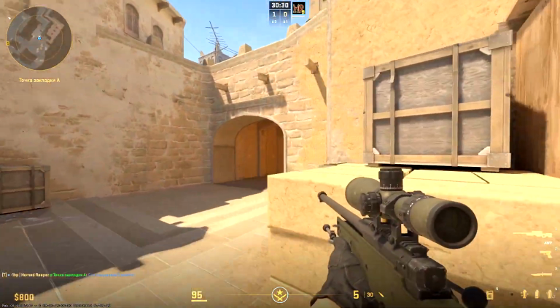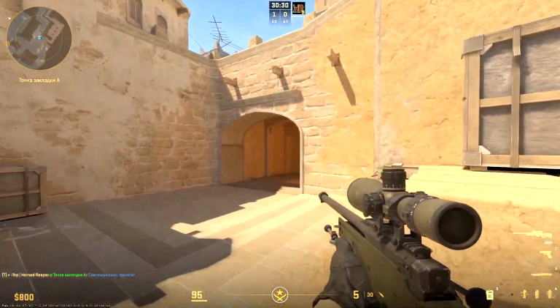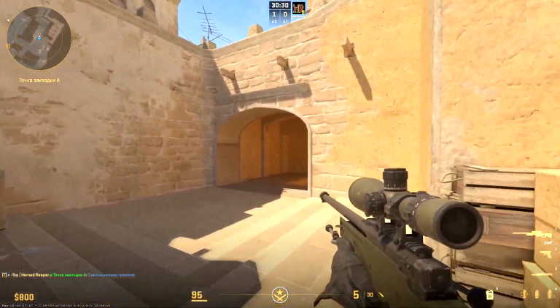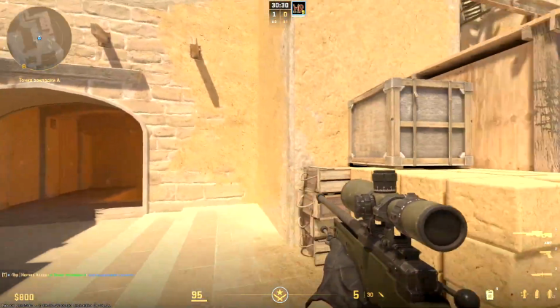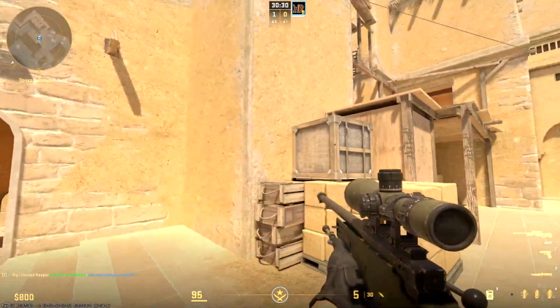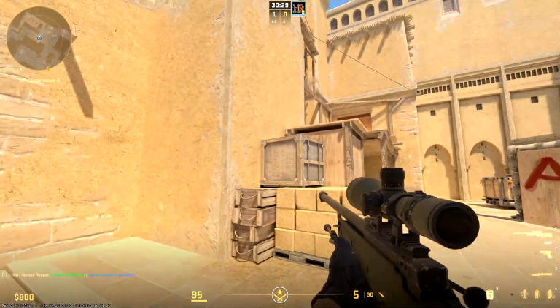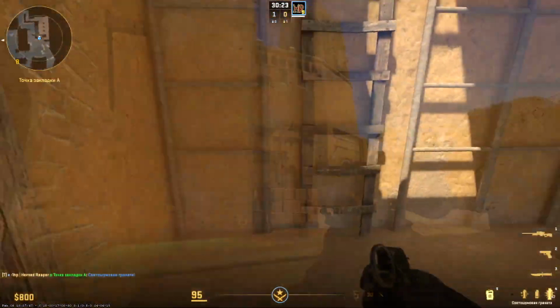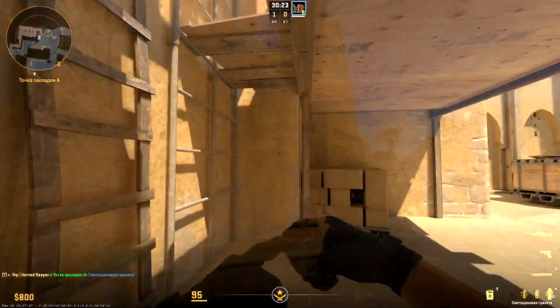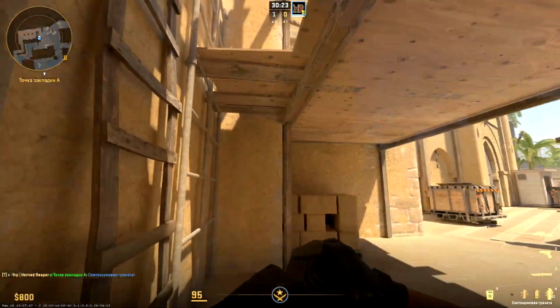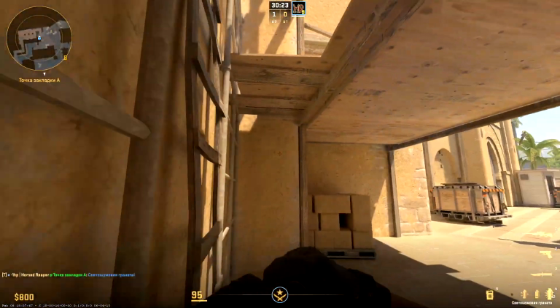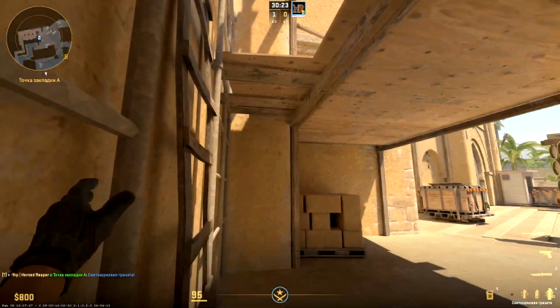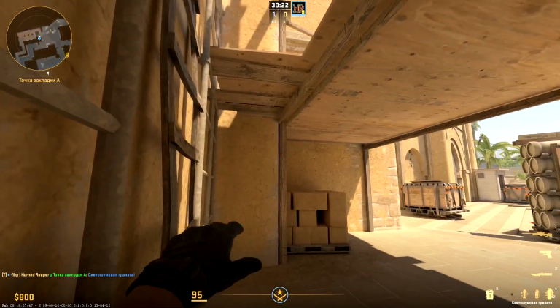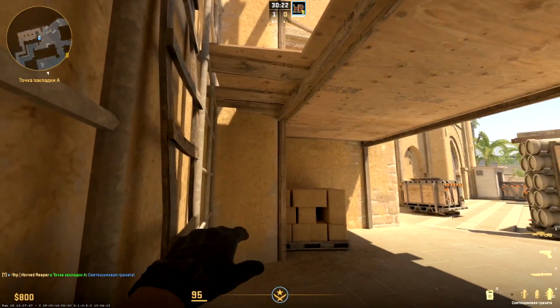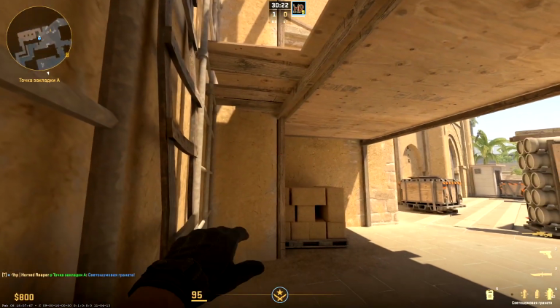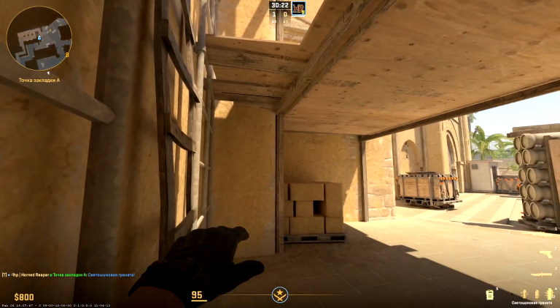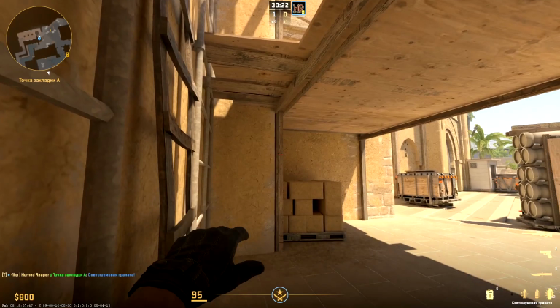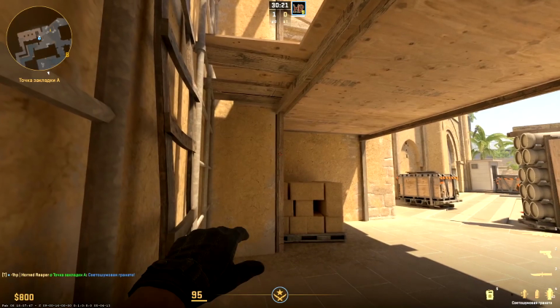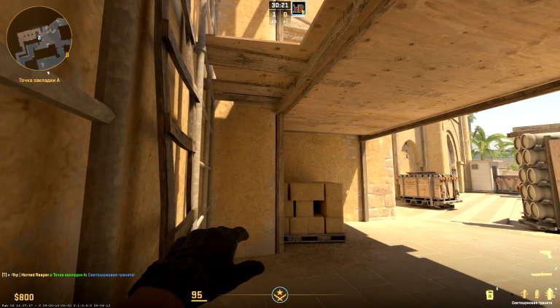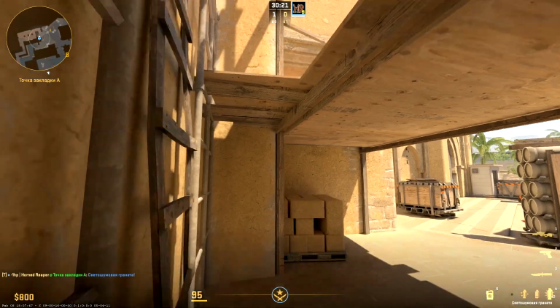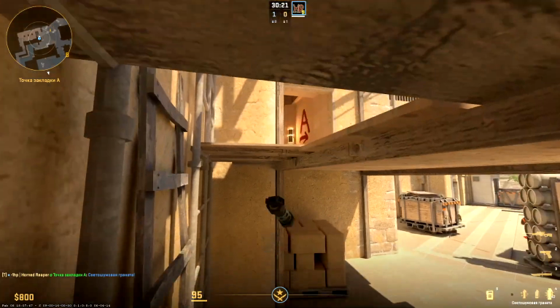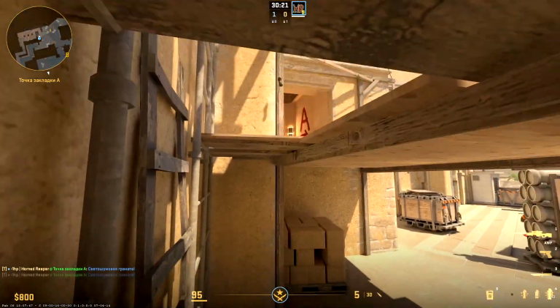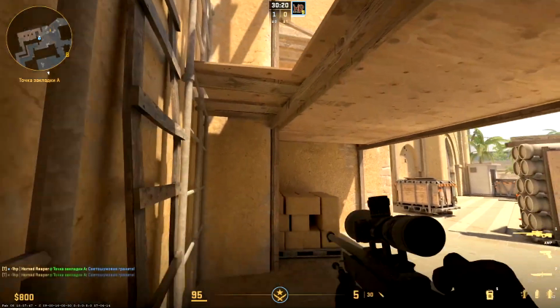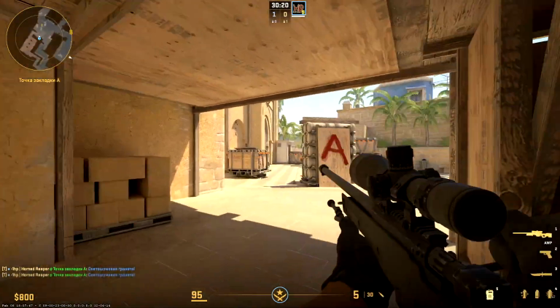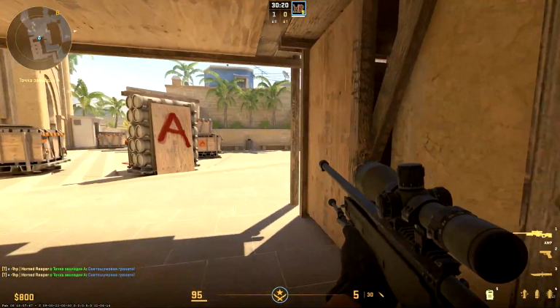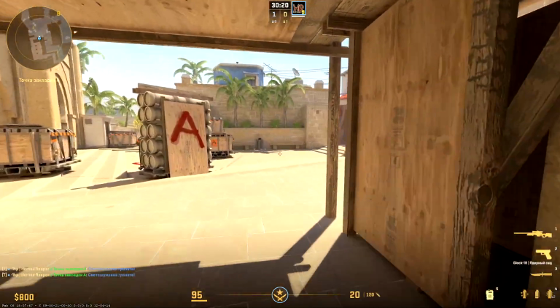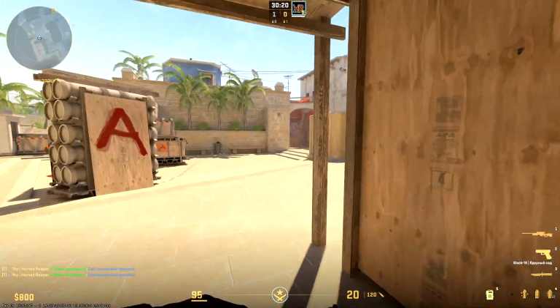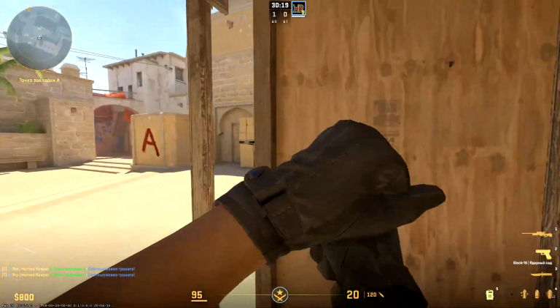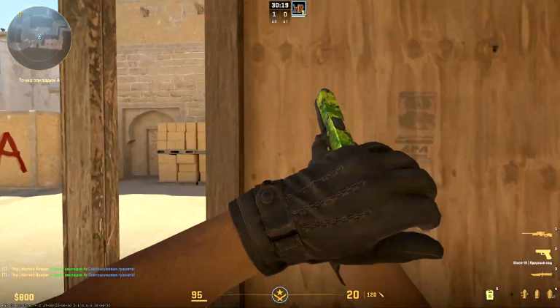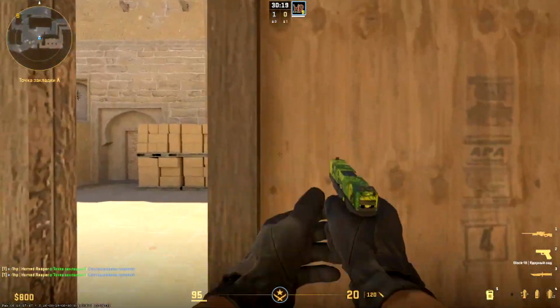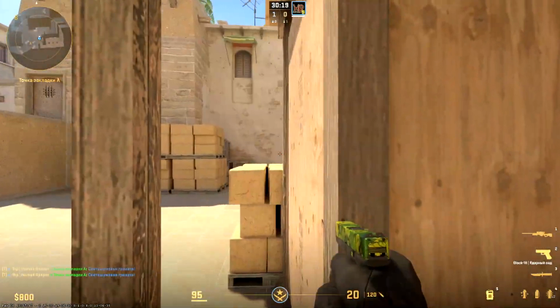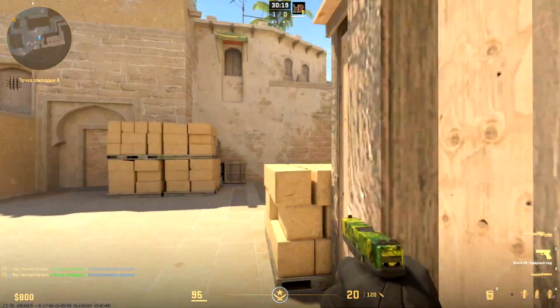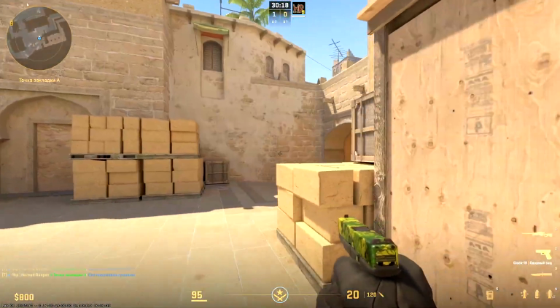But this position is not blinded. In order to get it, you should aim this part of the beam and do a jump throw.